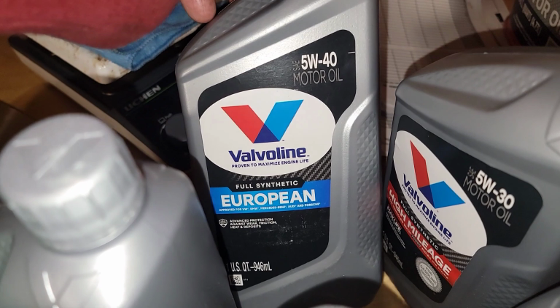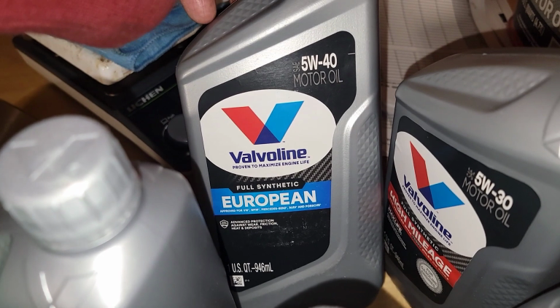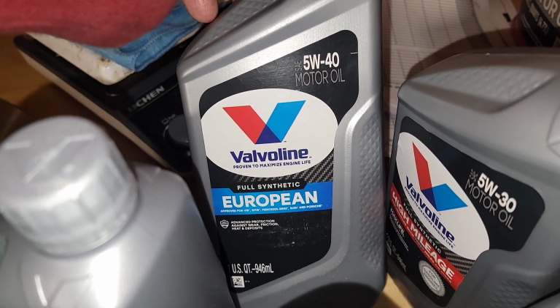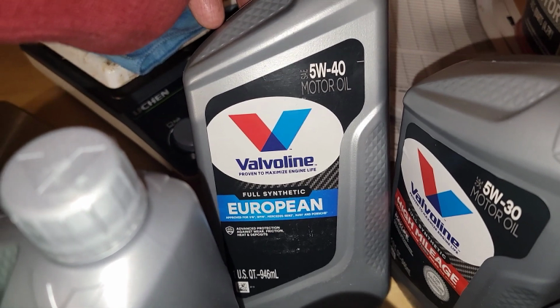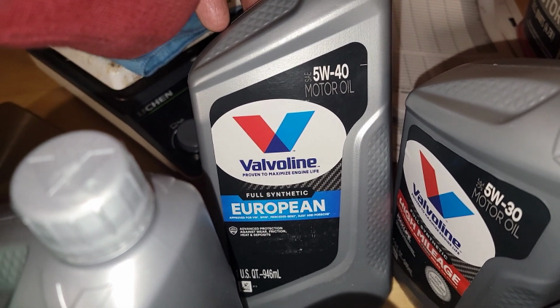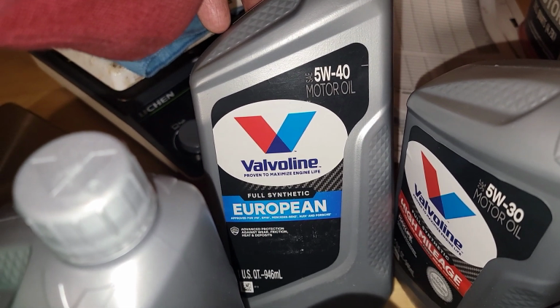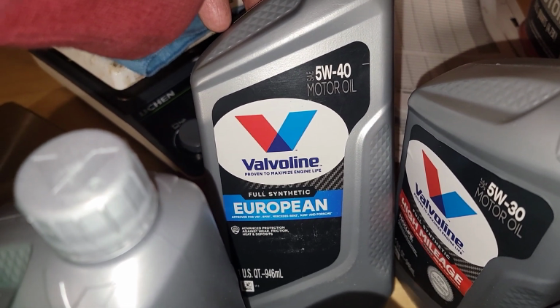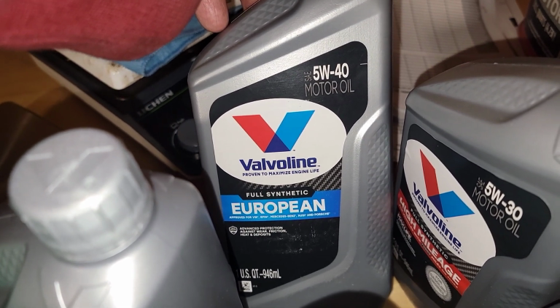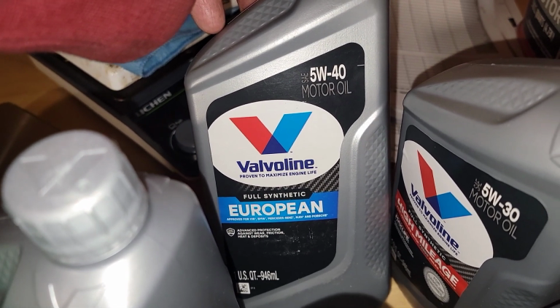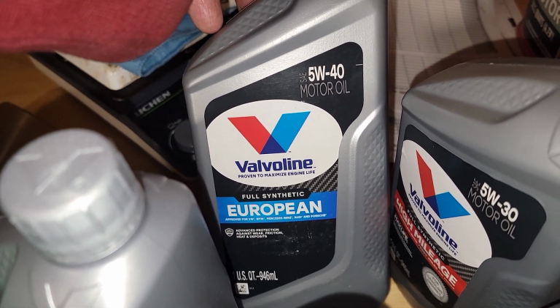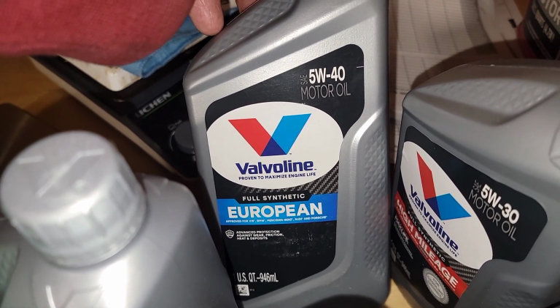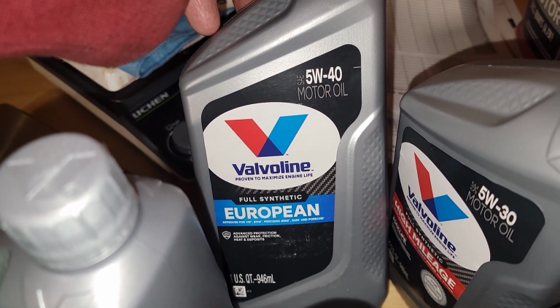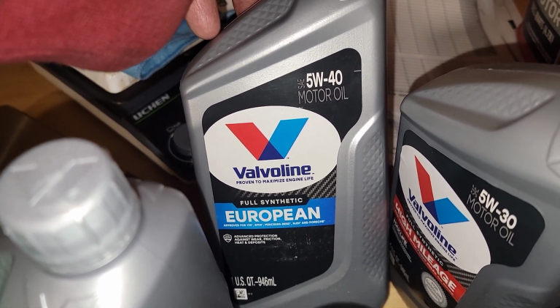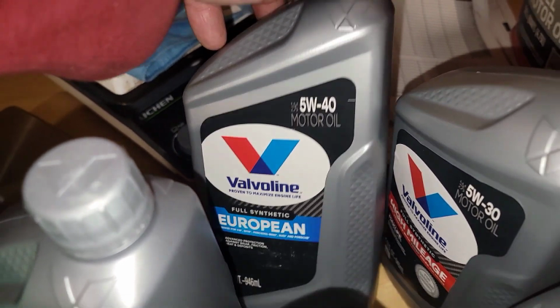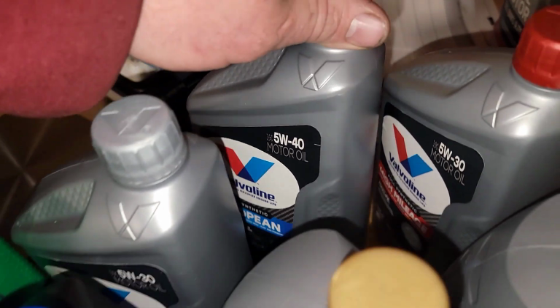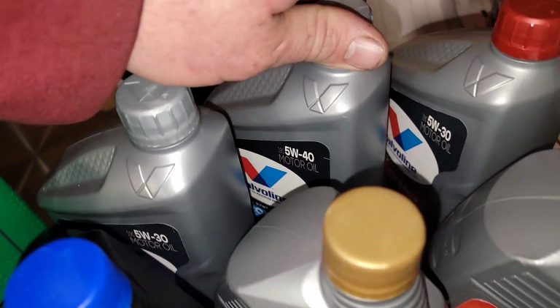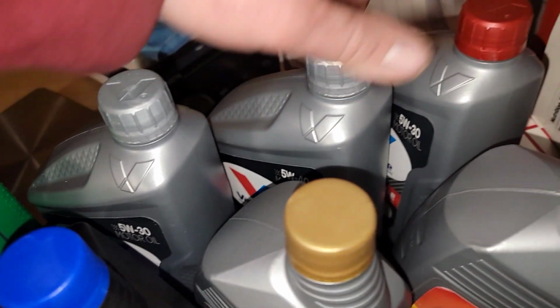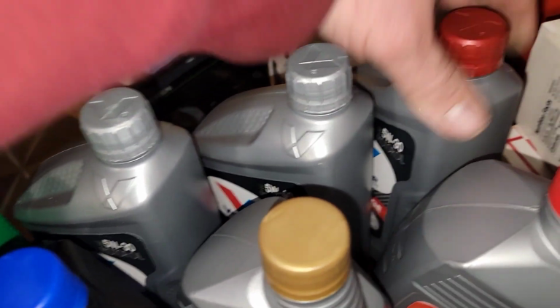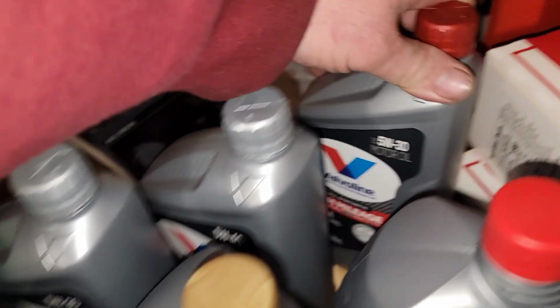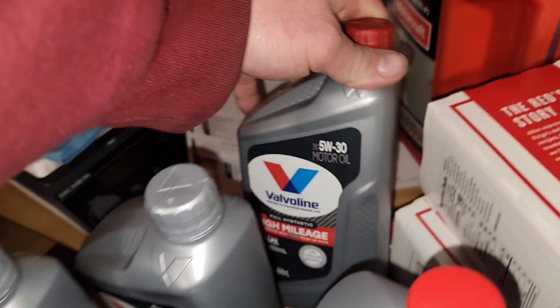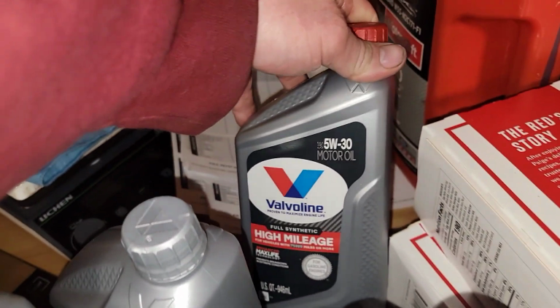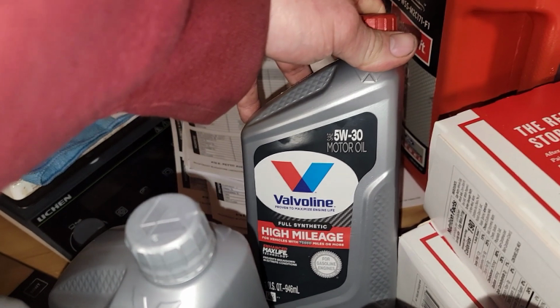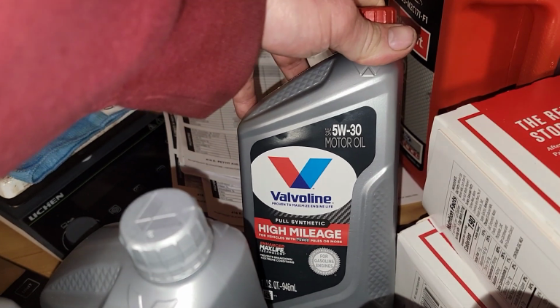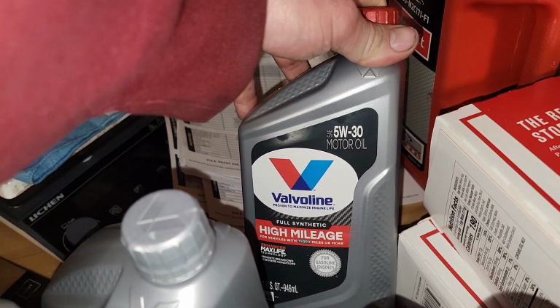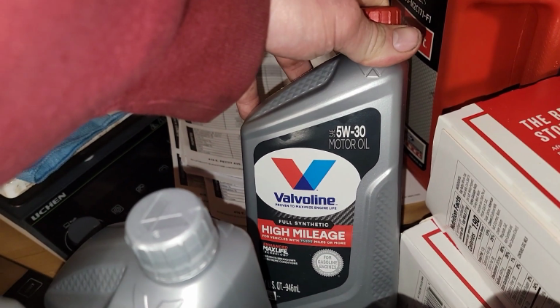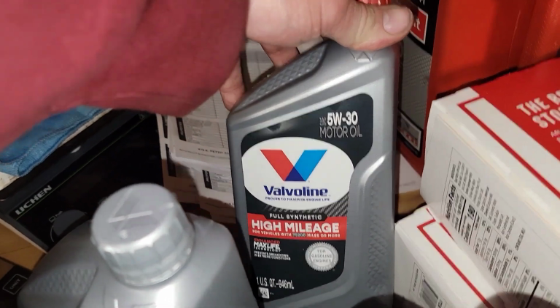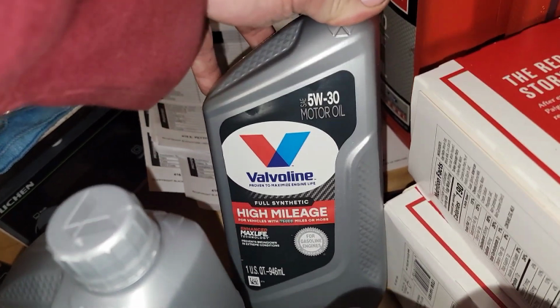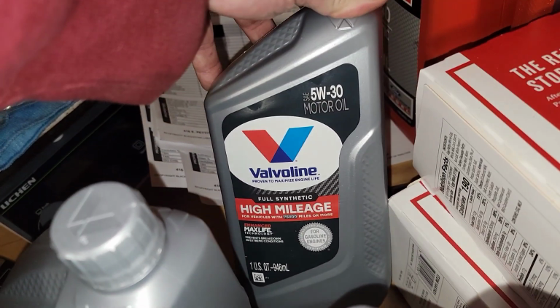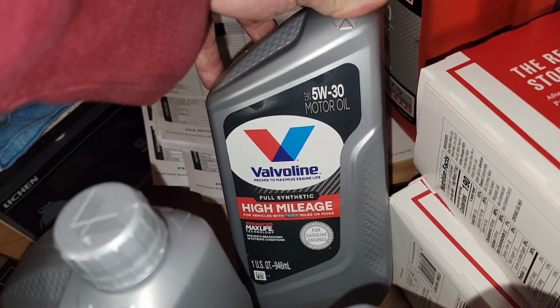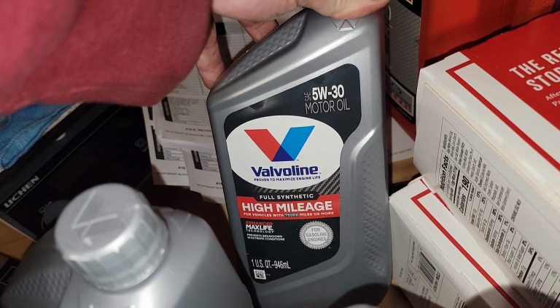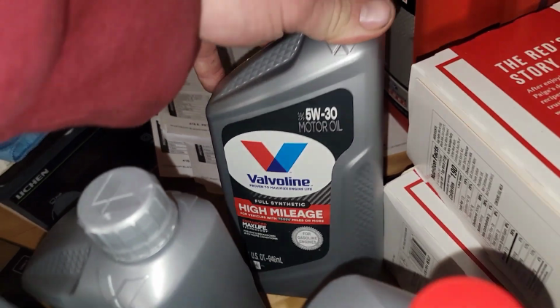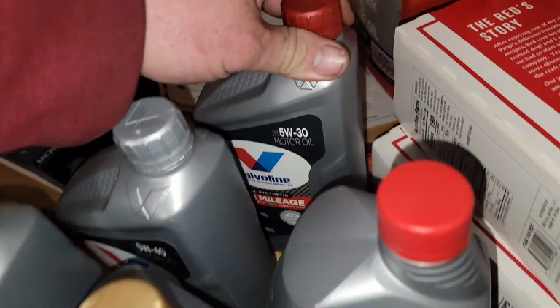We've got European spec oils here for Volkswagen, BMW, Mercedes, Audi, and Porsche — and the Max Life Technology oil as well.